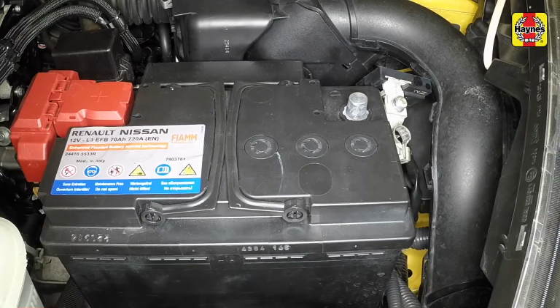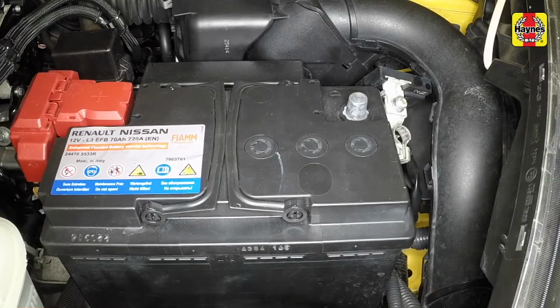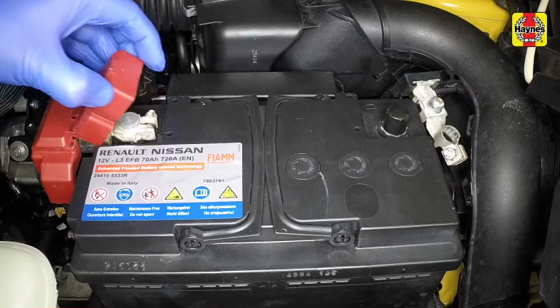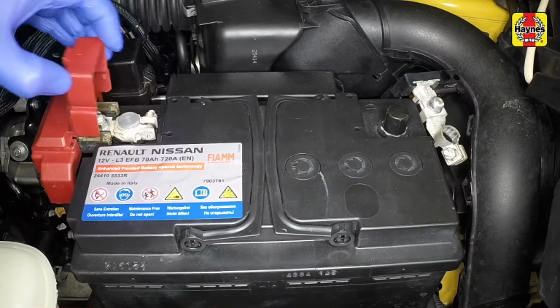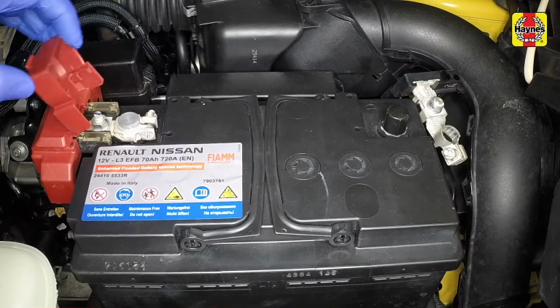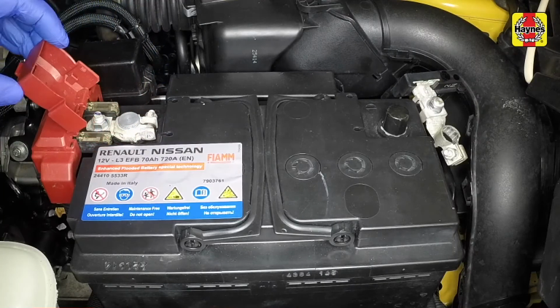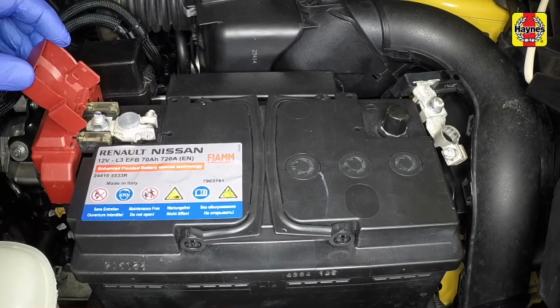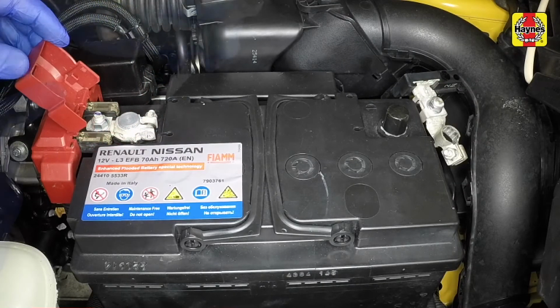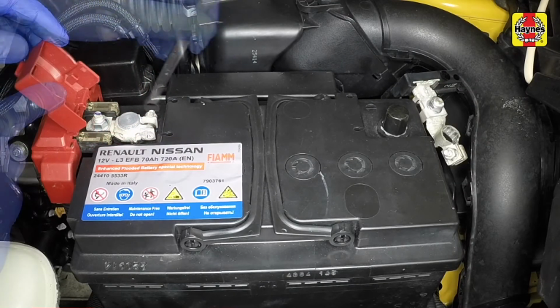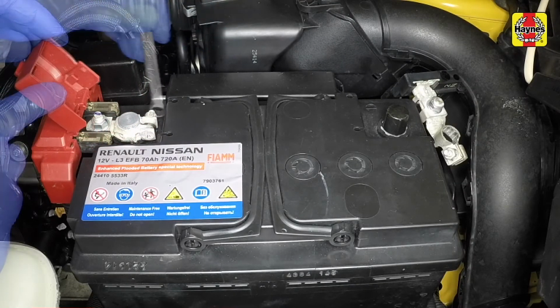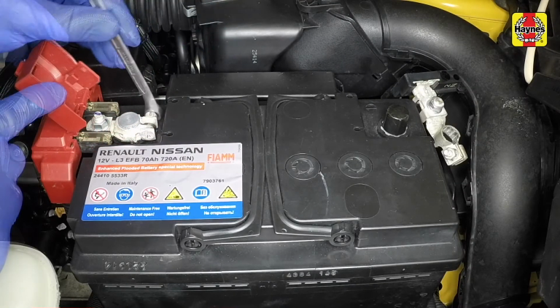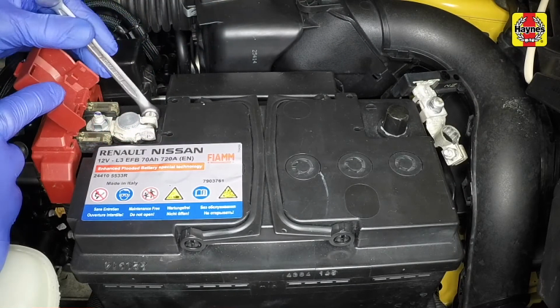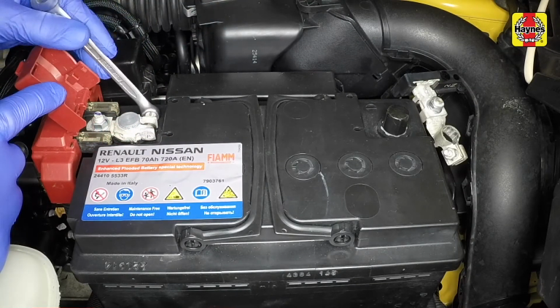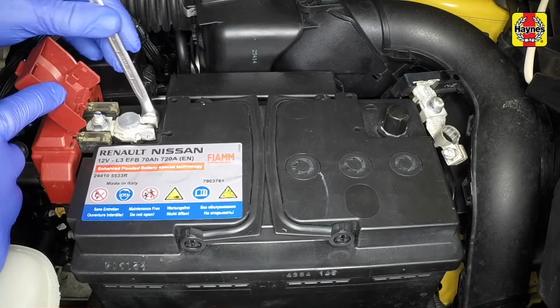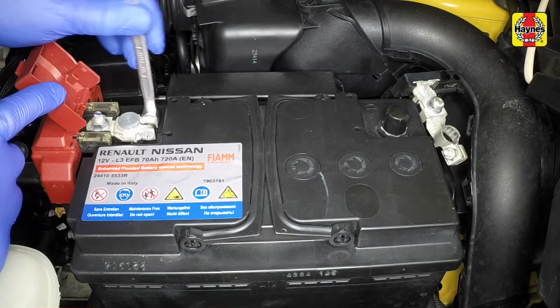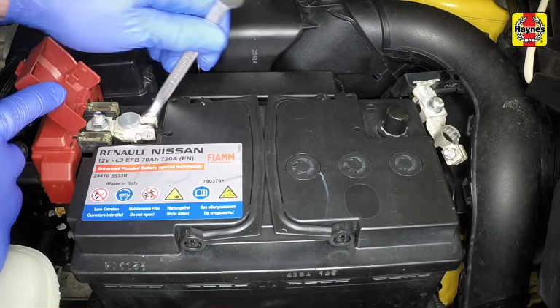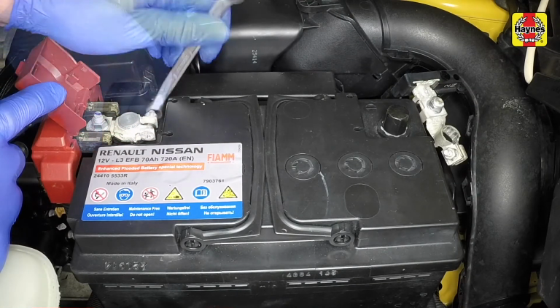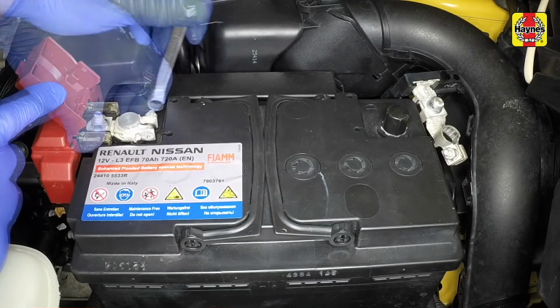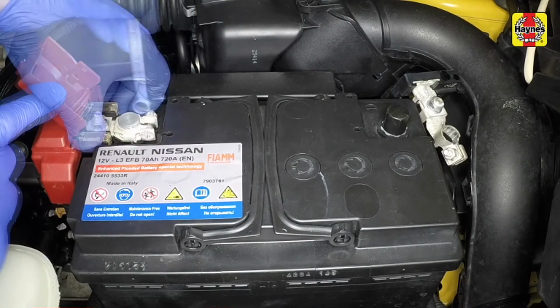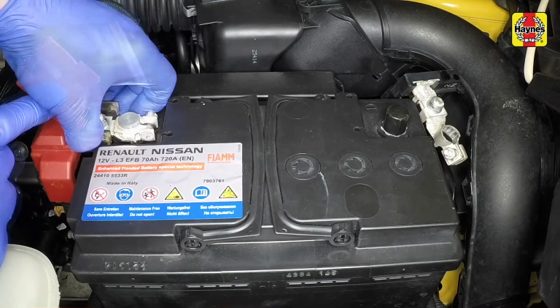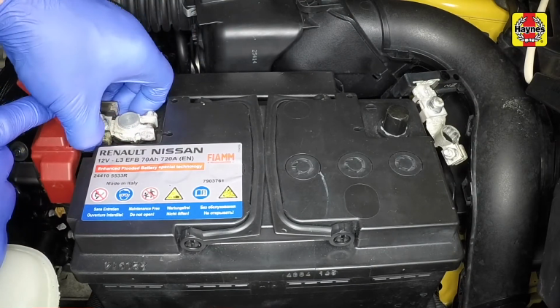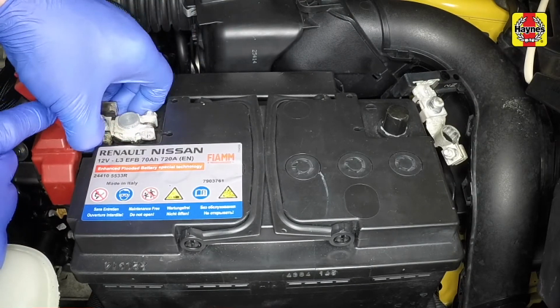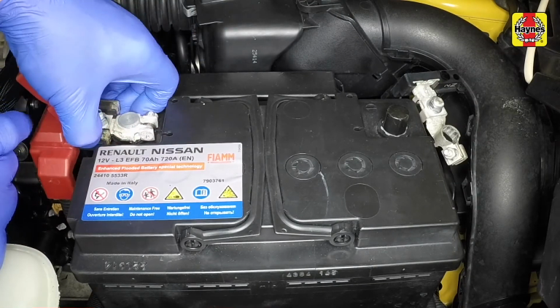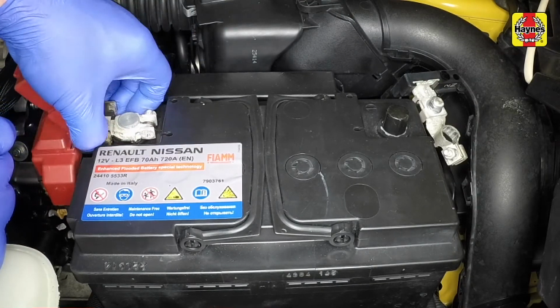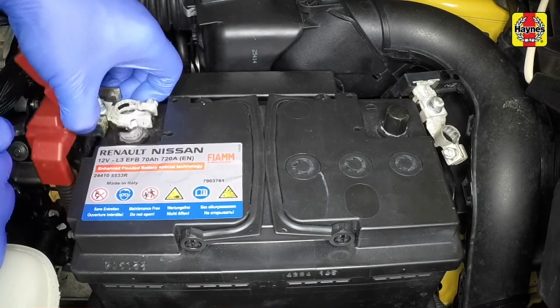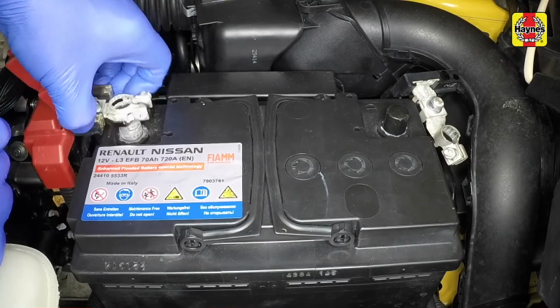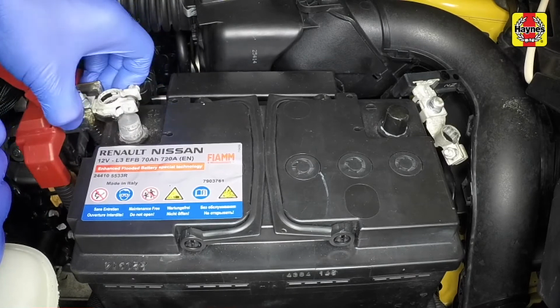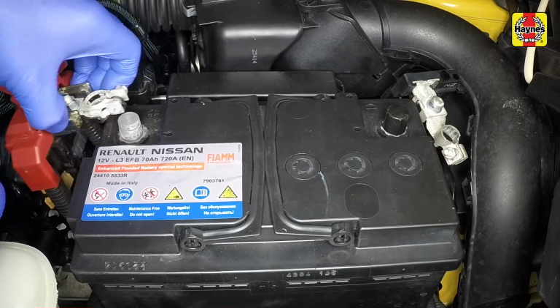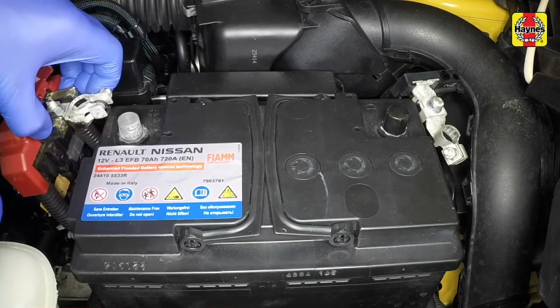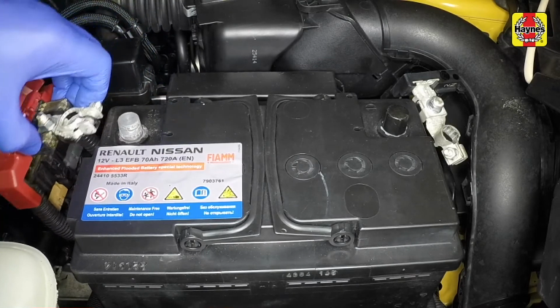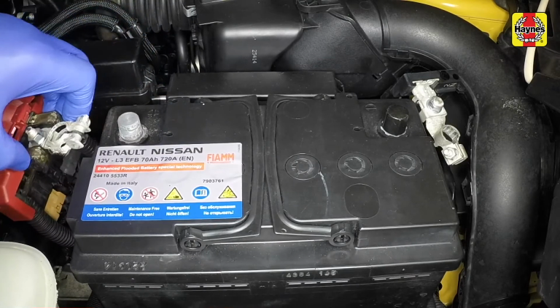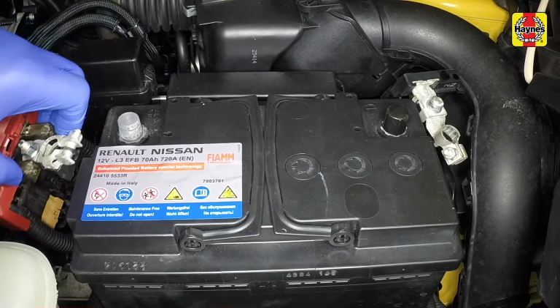Lift the plastic cover, slacken the nut, and pull the positive lead clamp from the battery terminal.